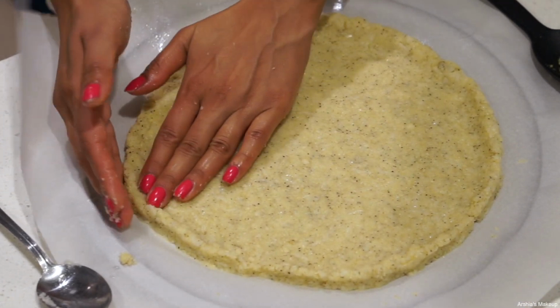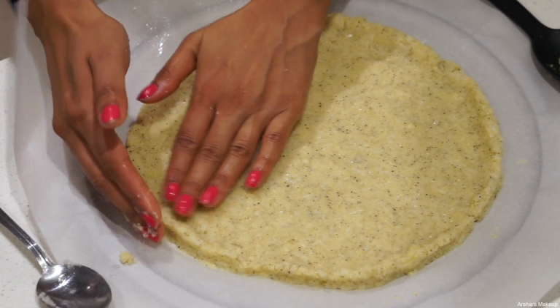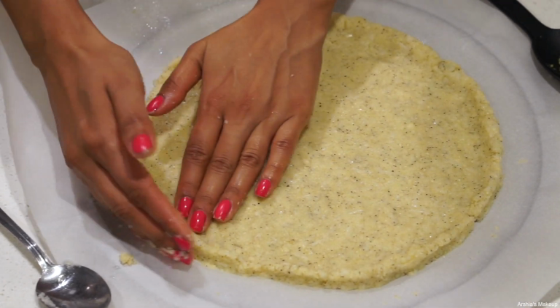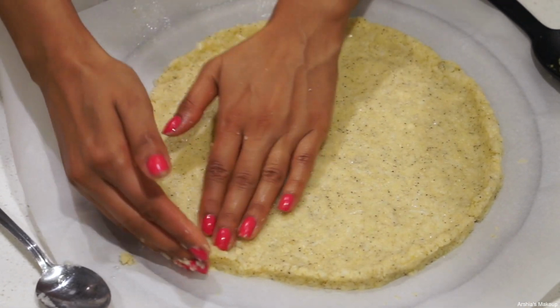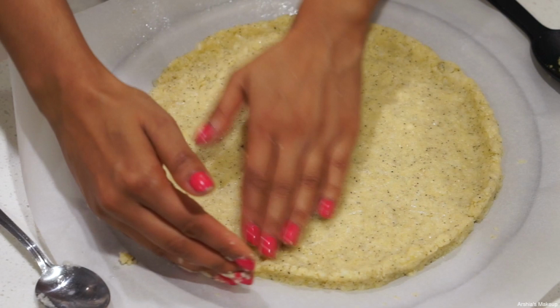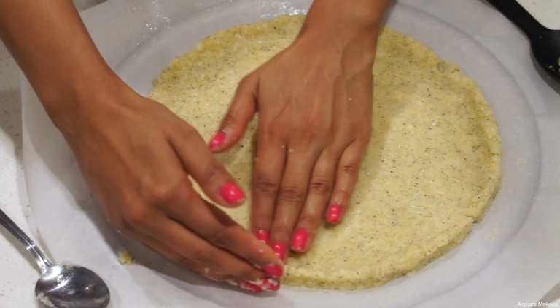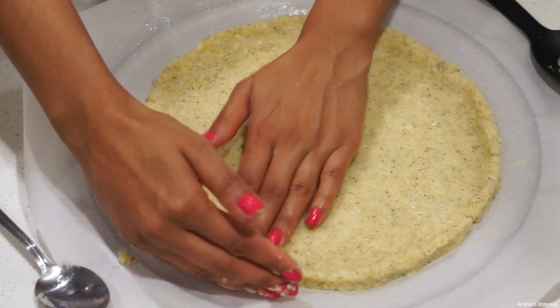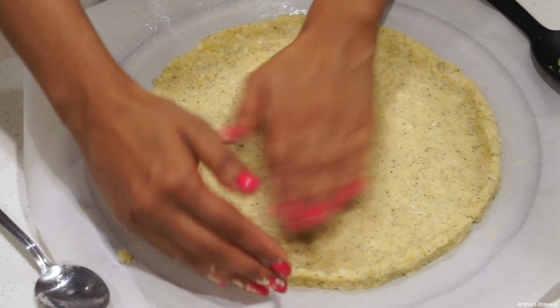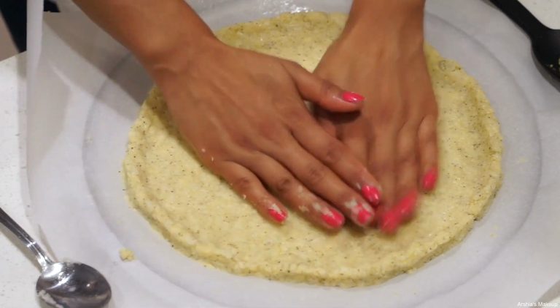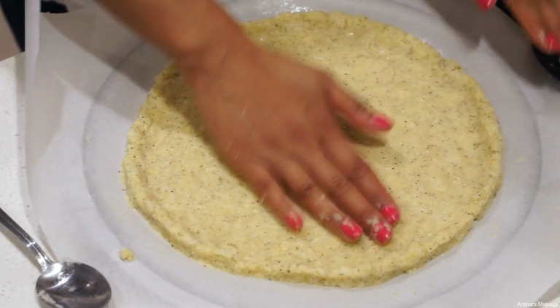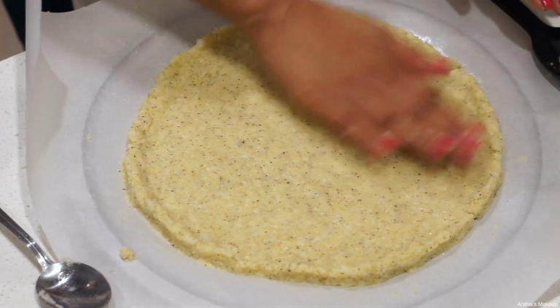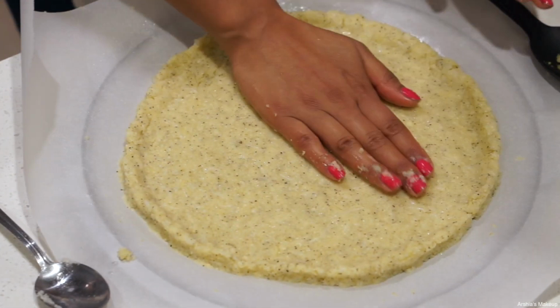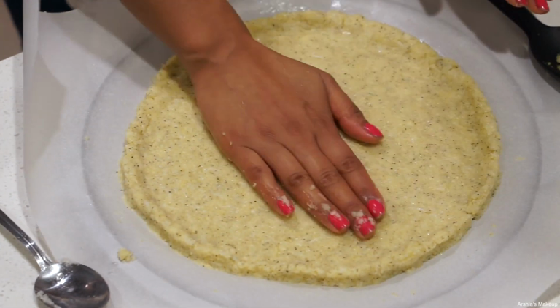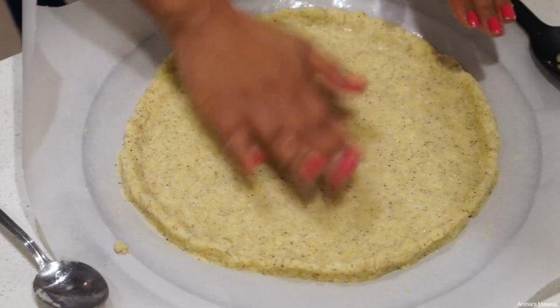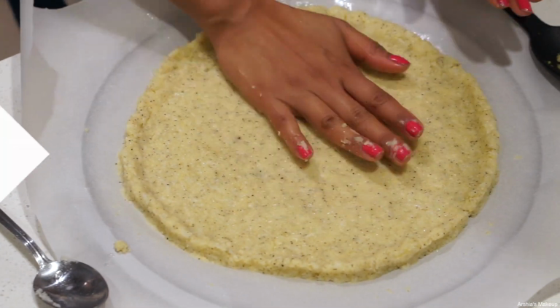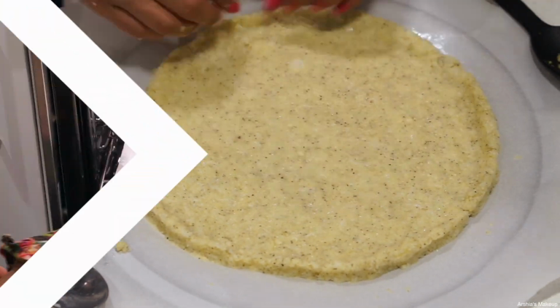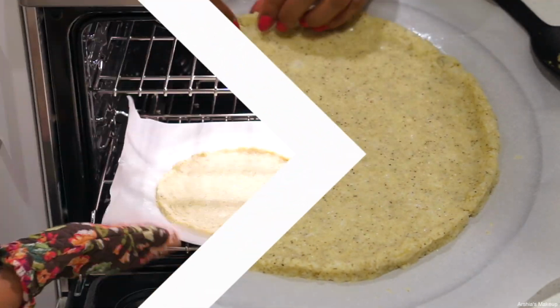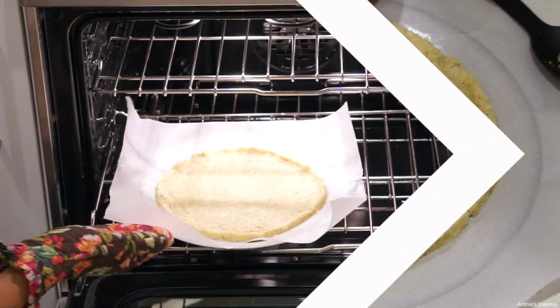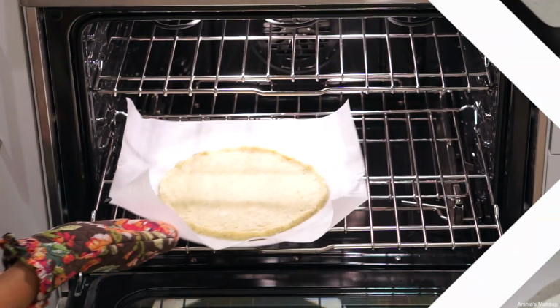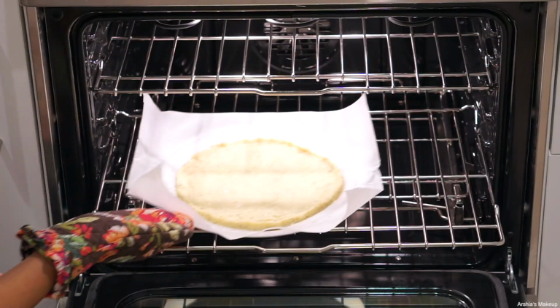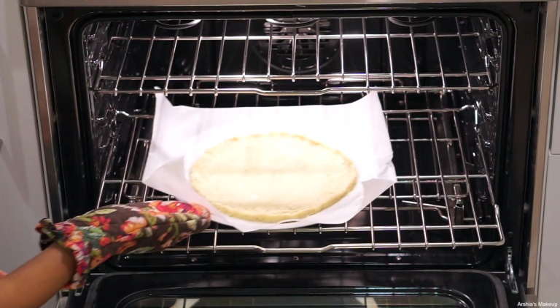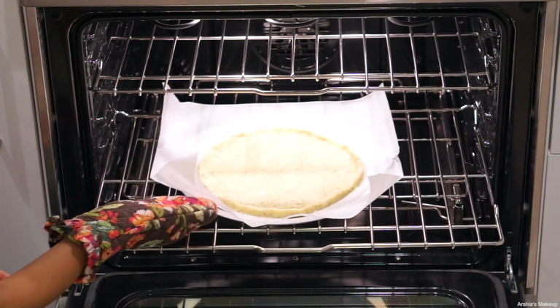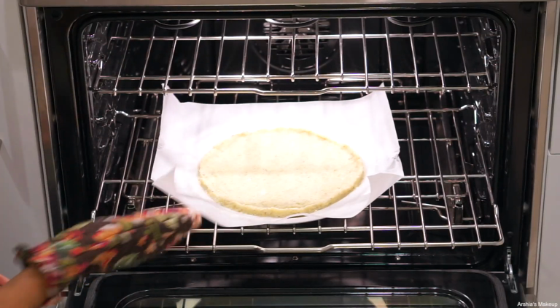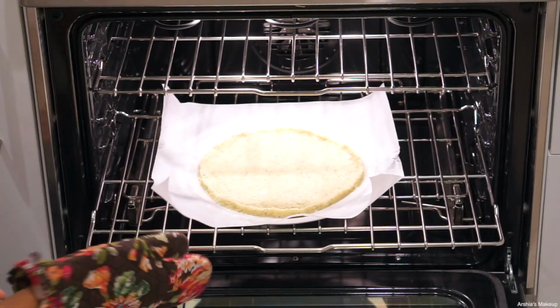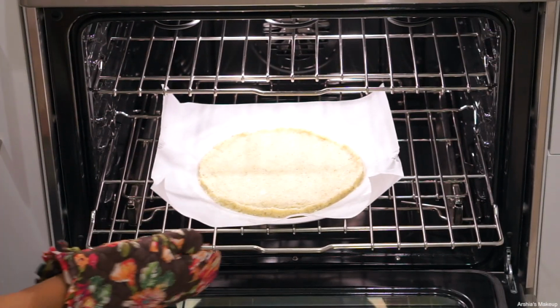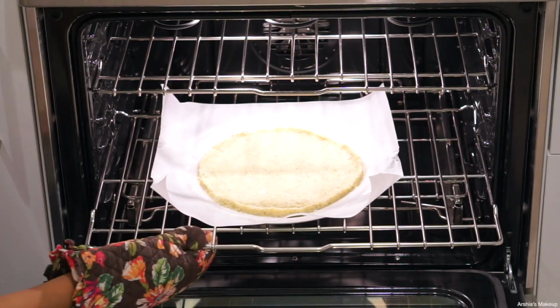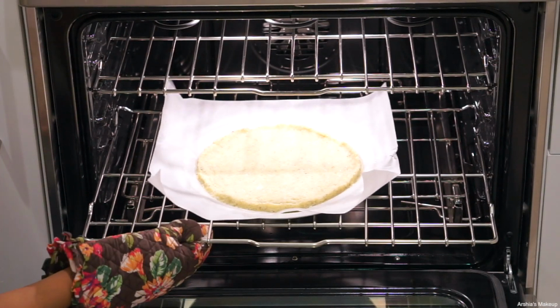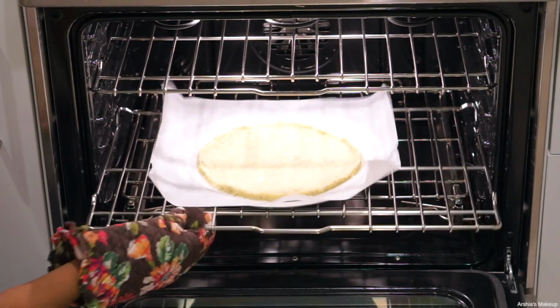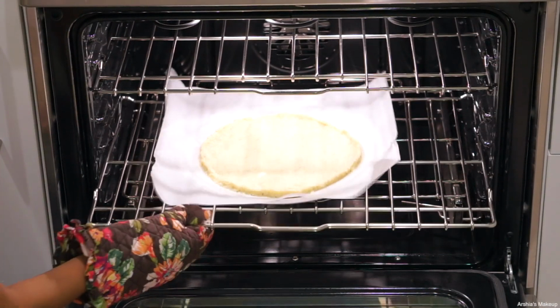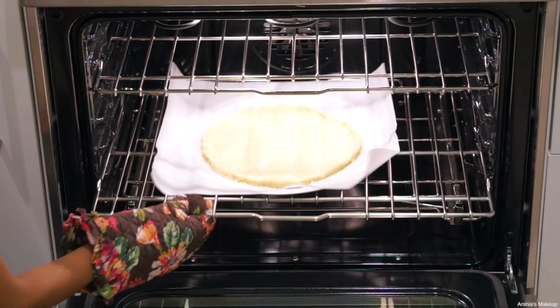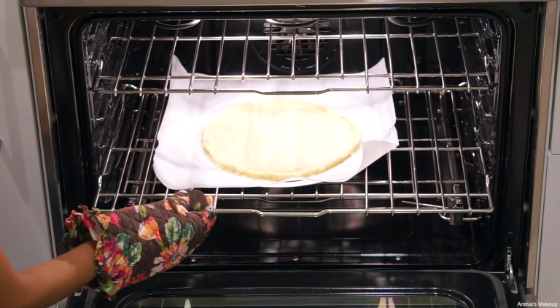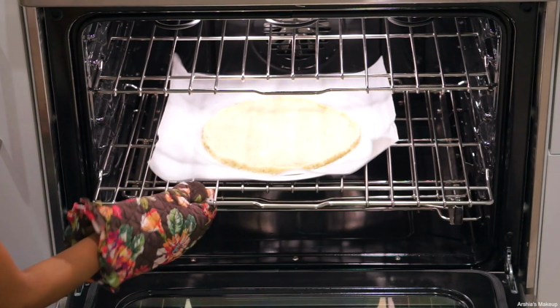Once you're done working on your crust, stick it in the oven and leave it there for about 10 minutes.